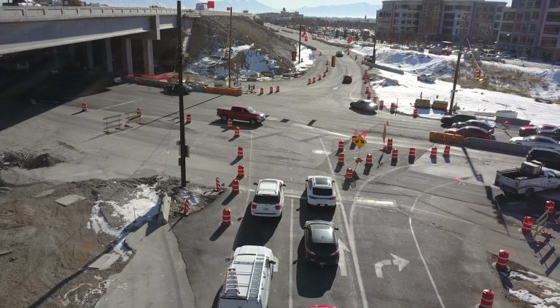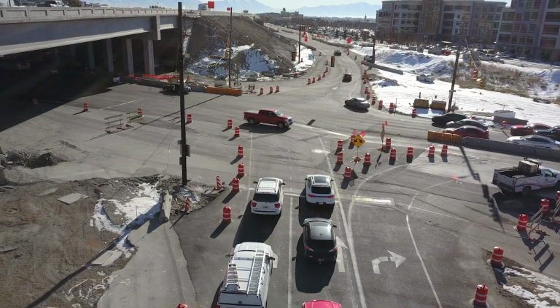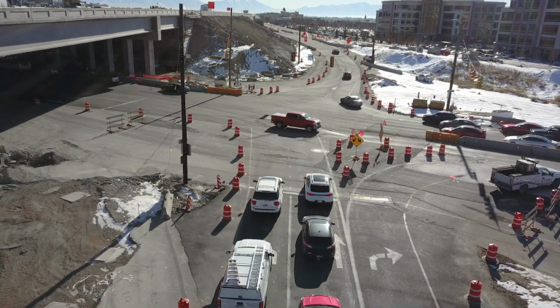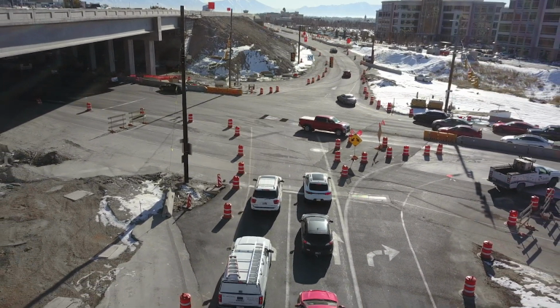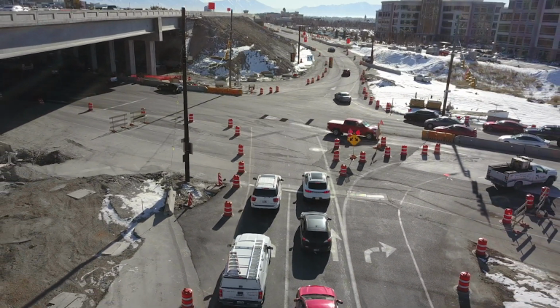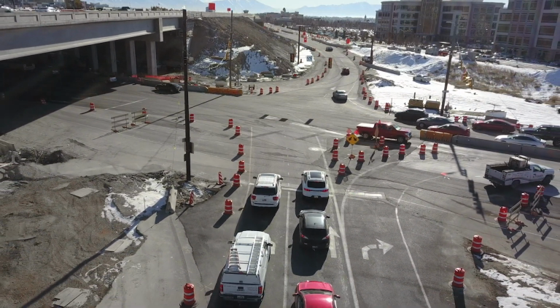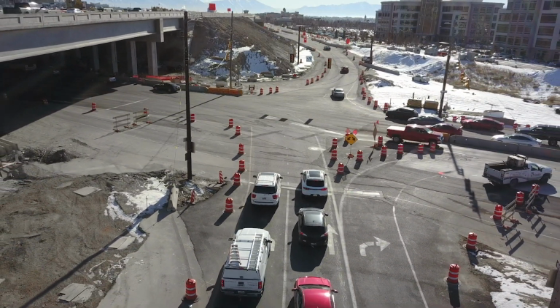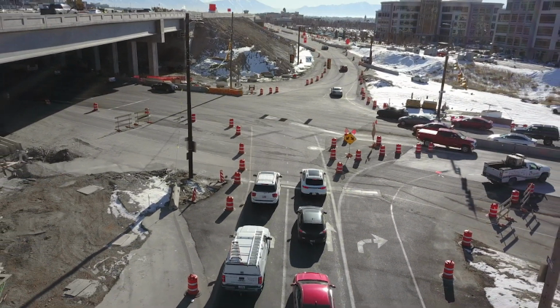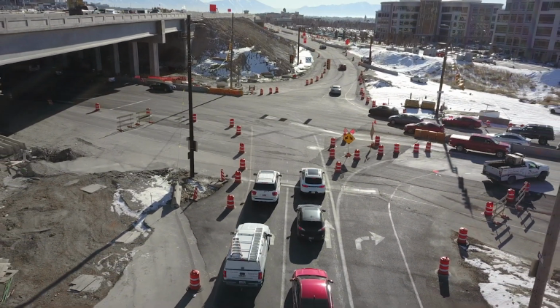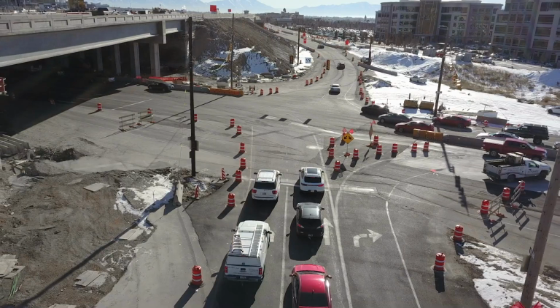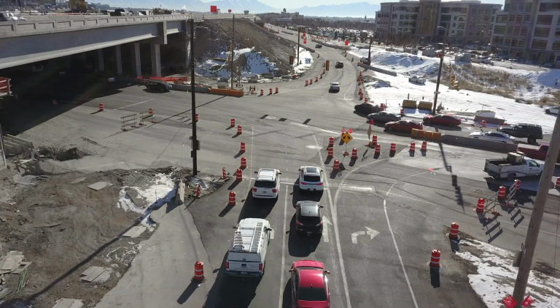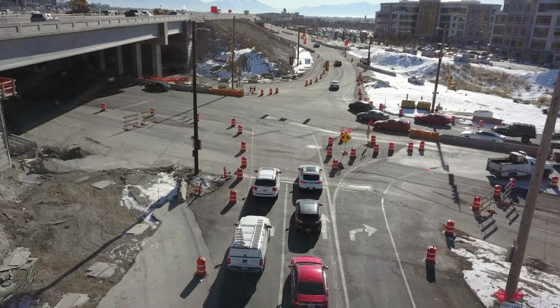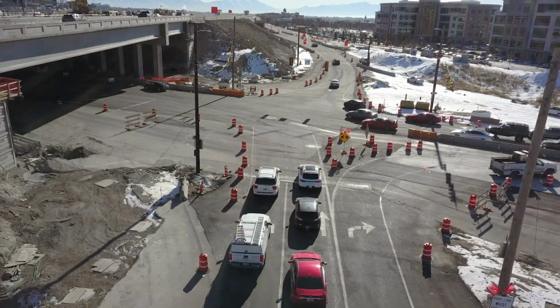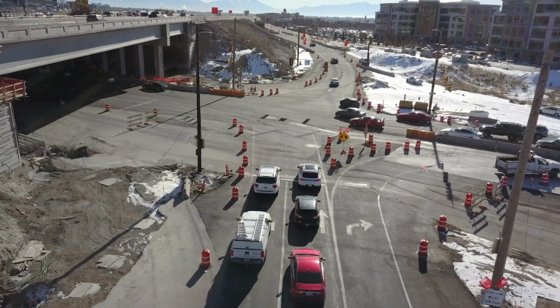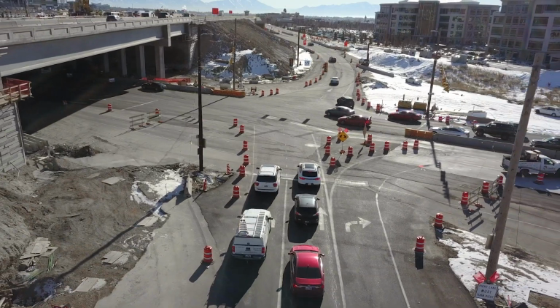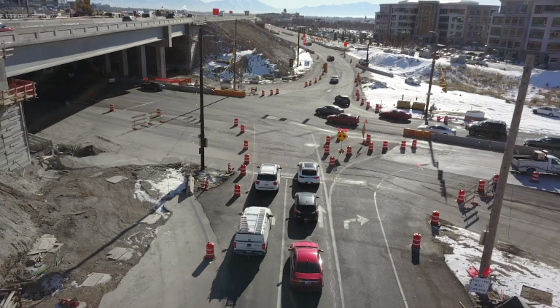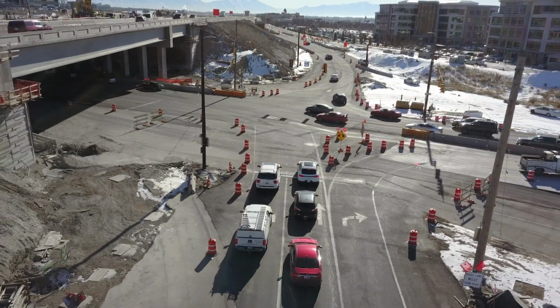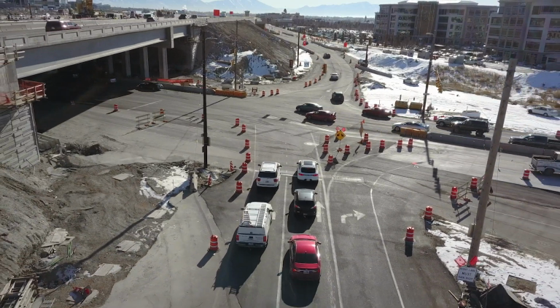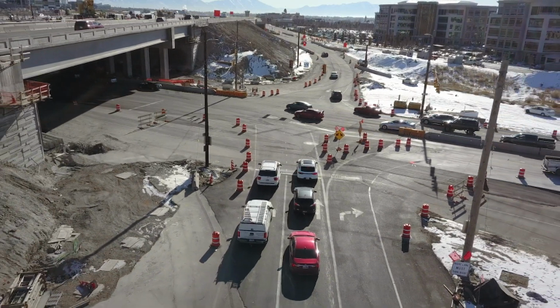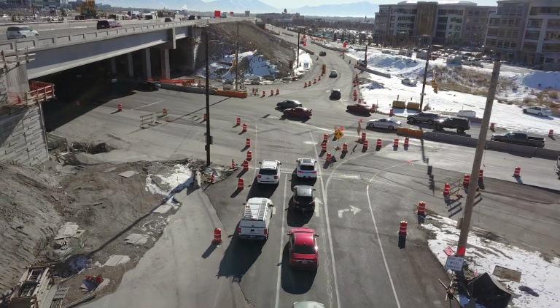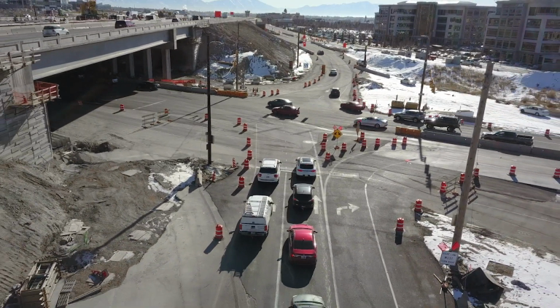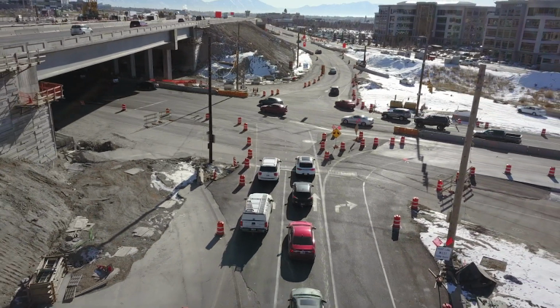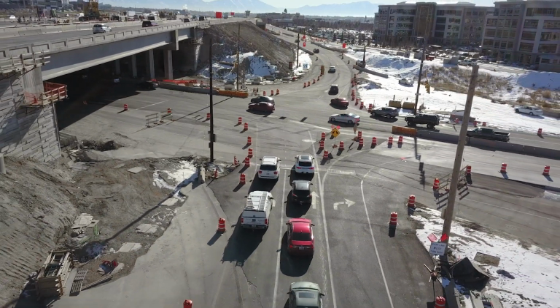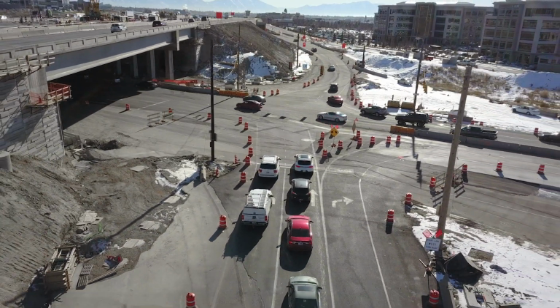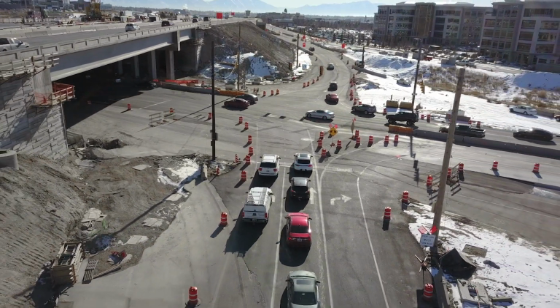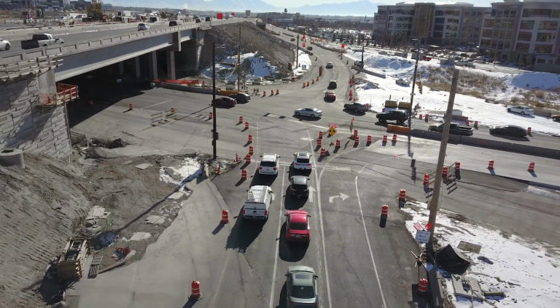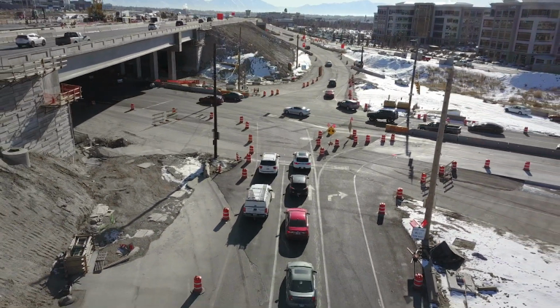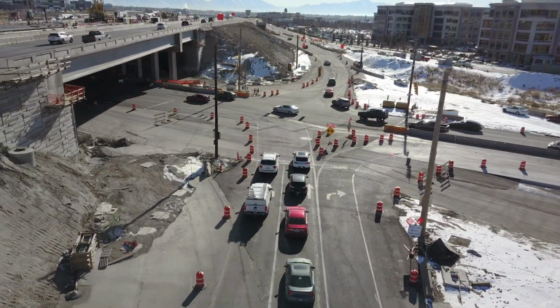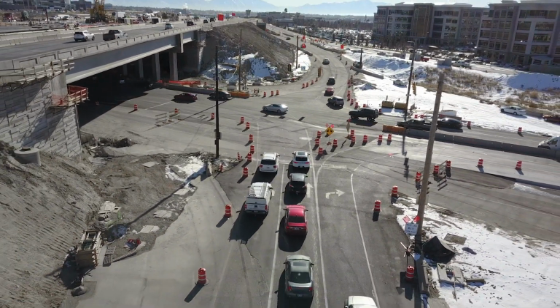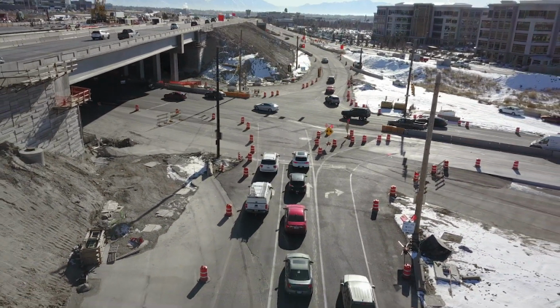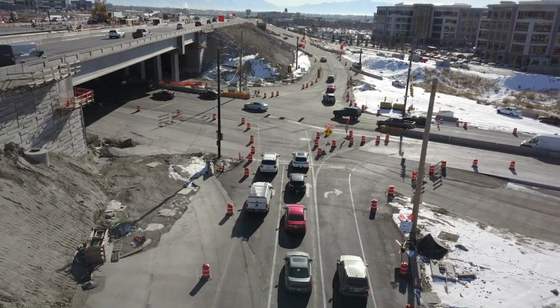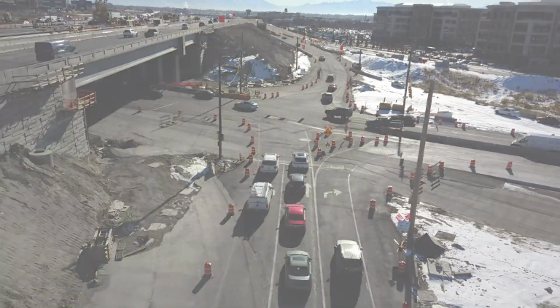Then, when your construction project is finished, the sensors can be permanently installed or else repurposed for another intersection project.